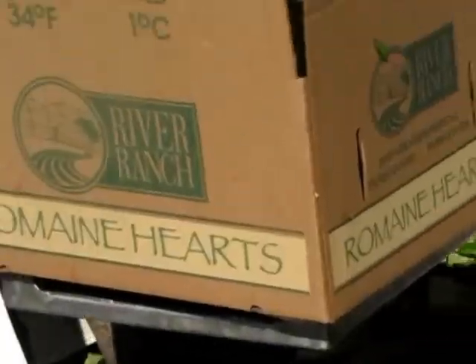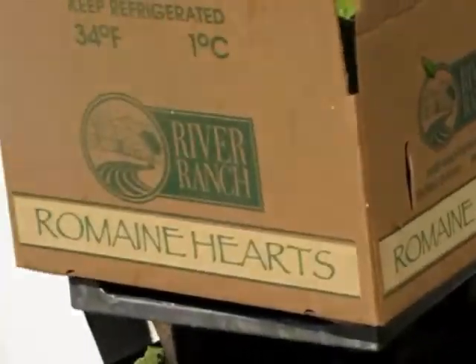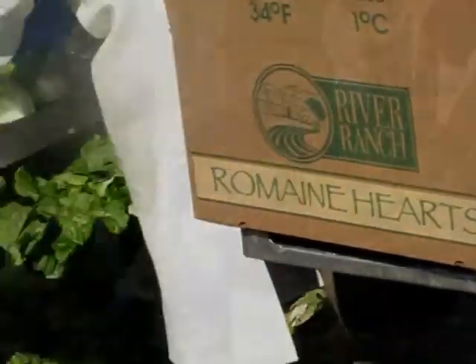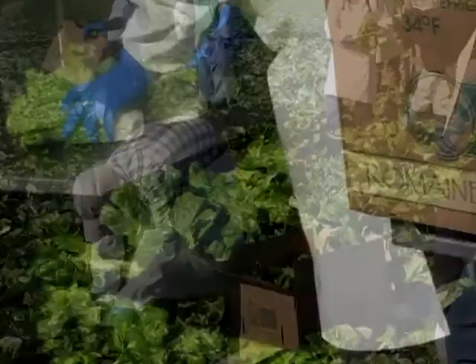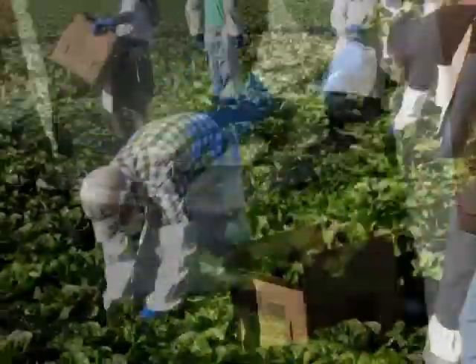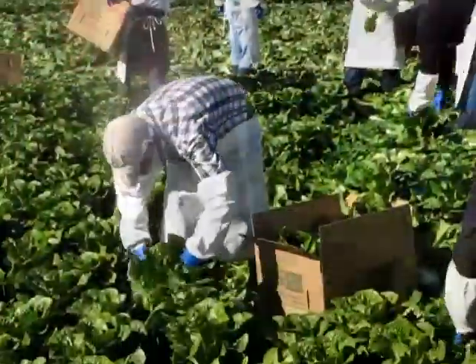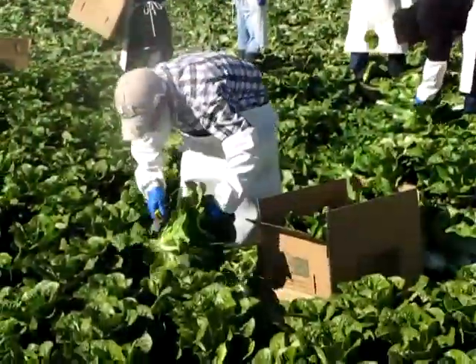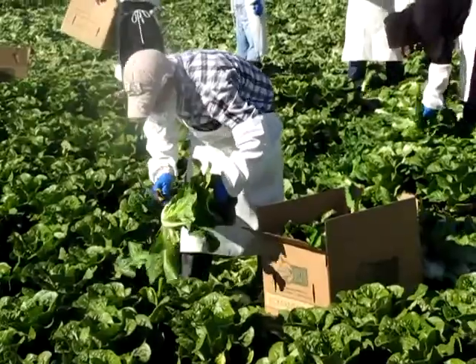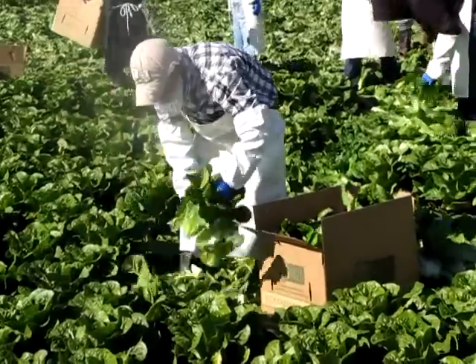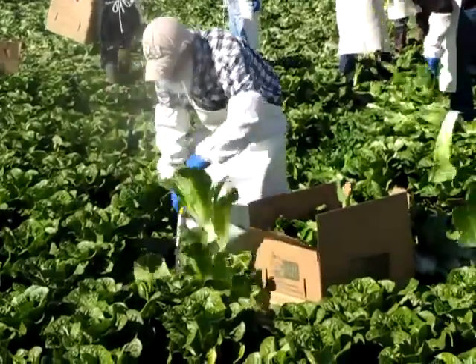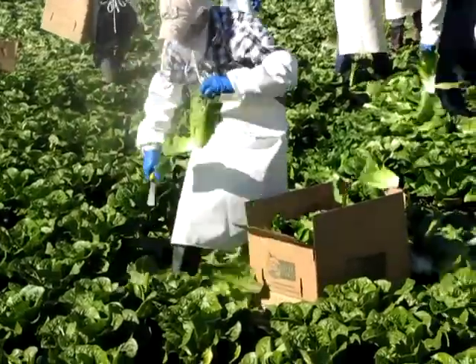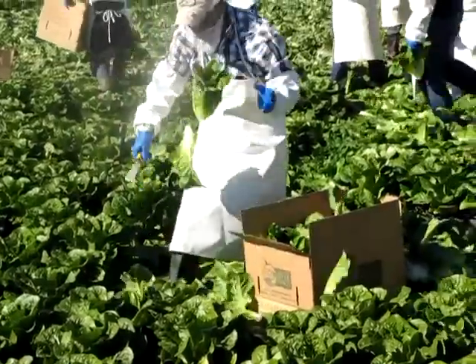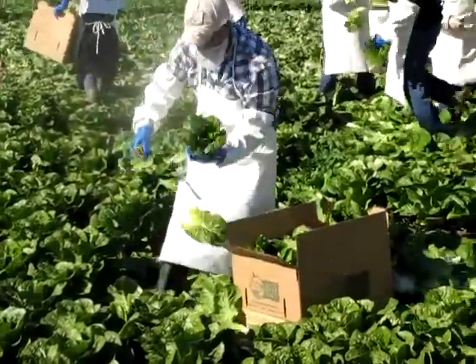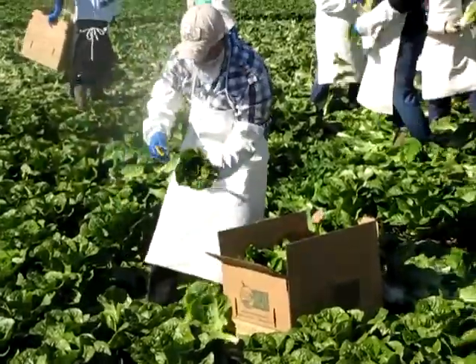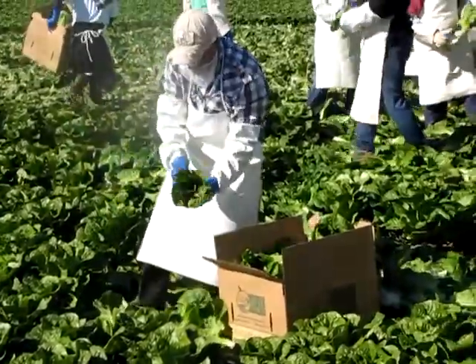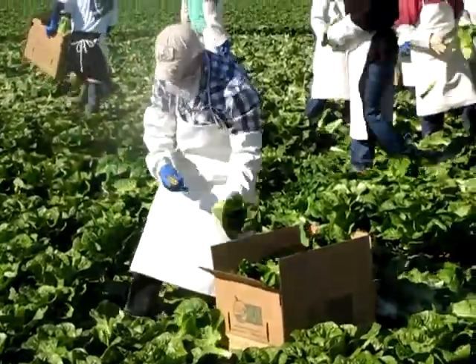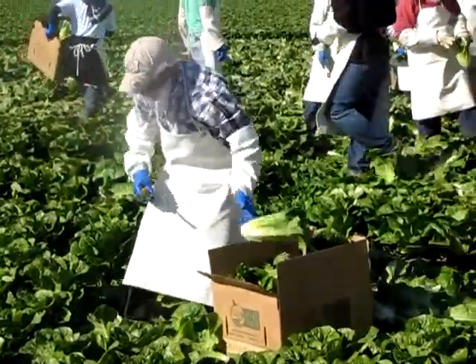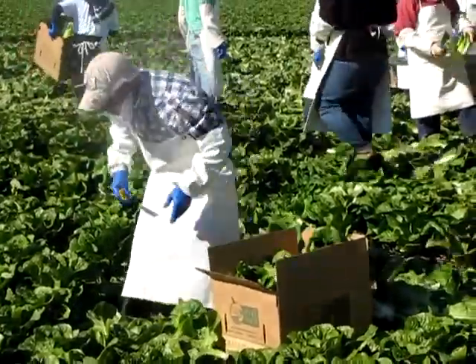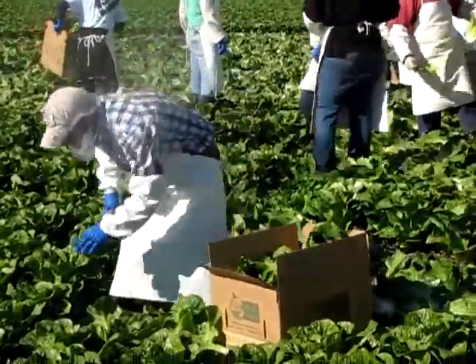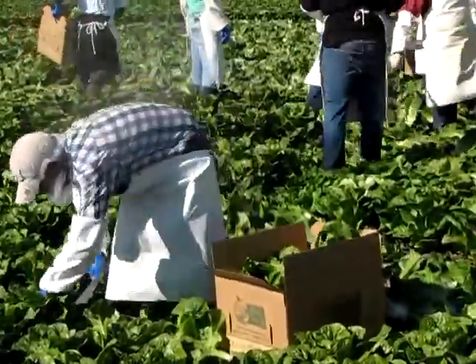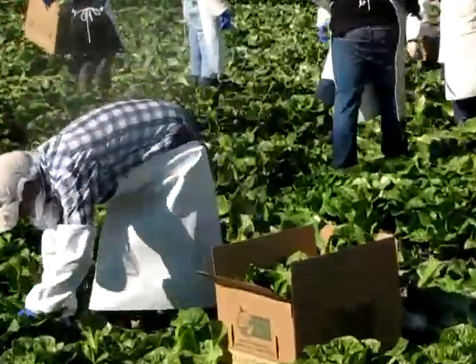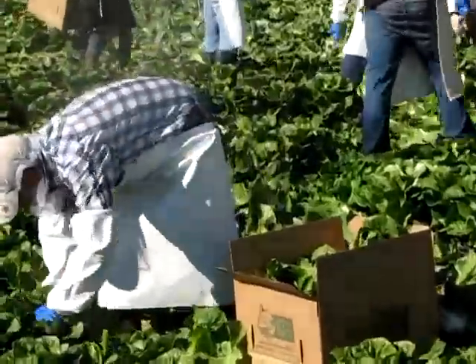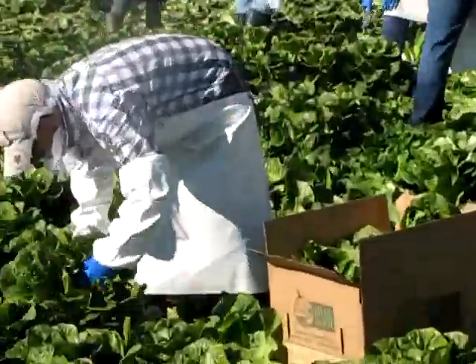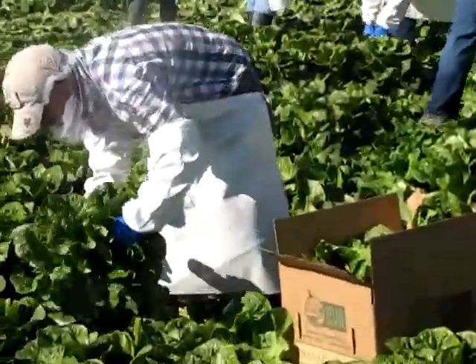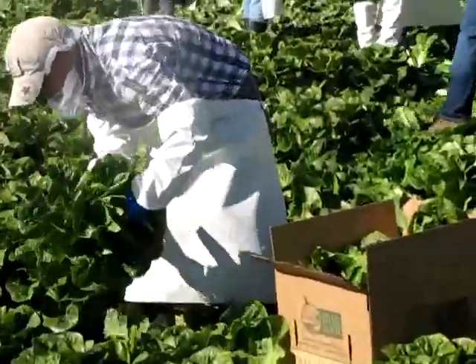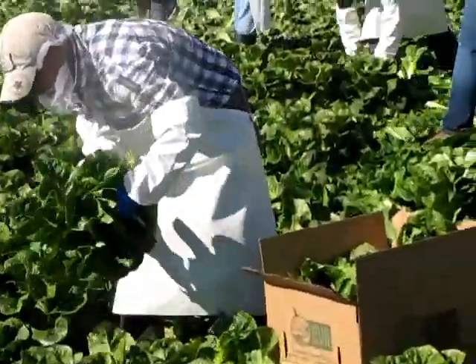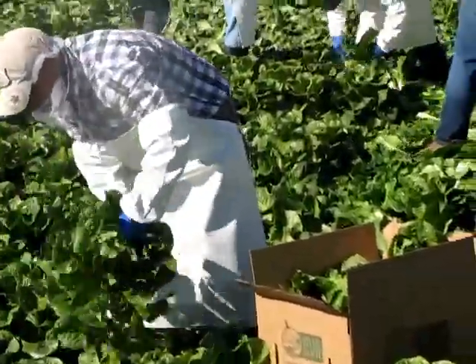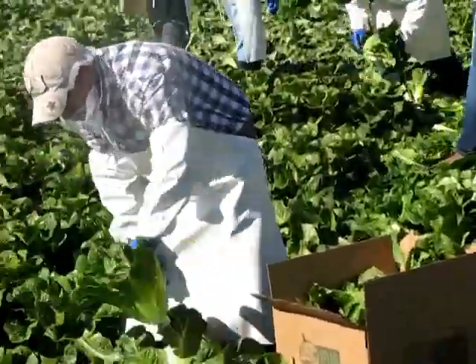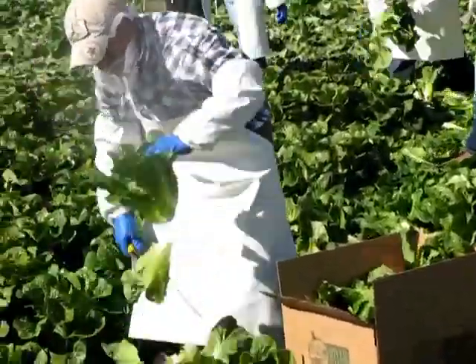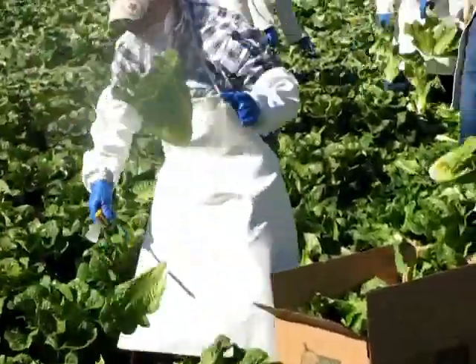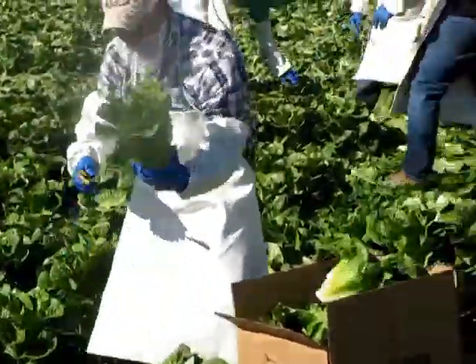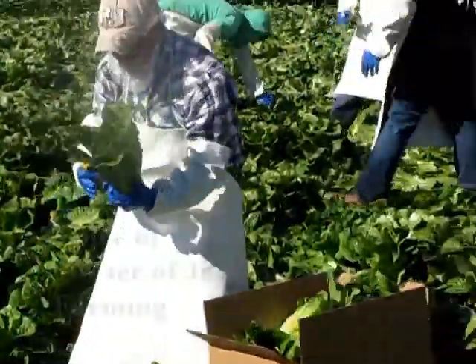This romaine lettuce right here was planted around the 20th of September.